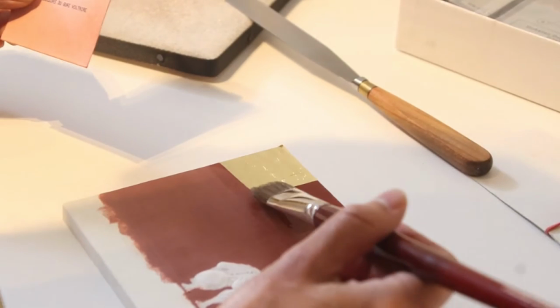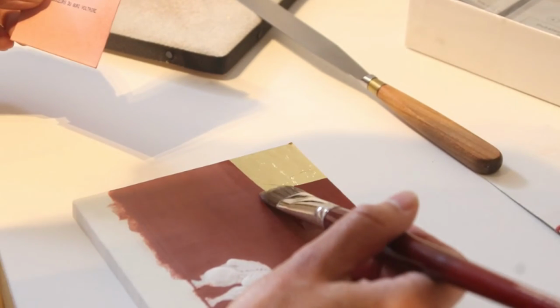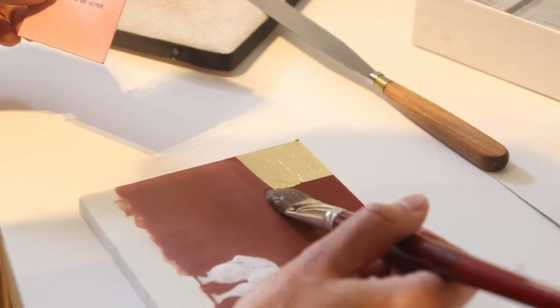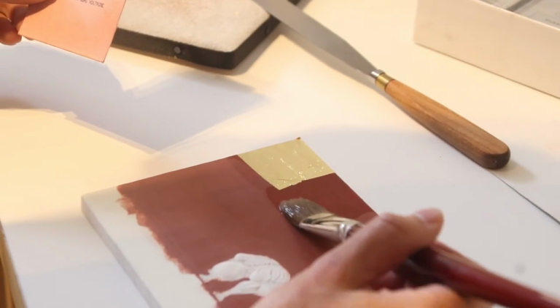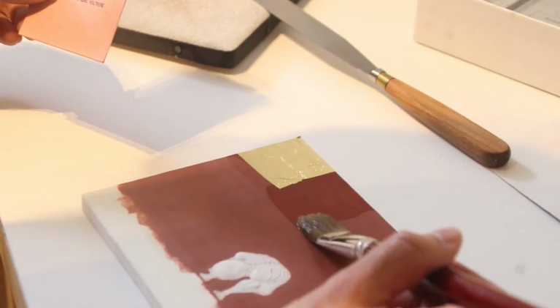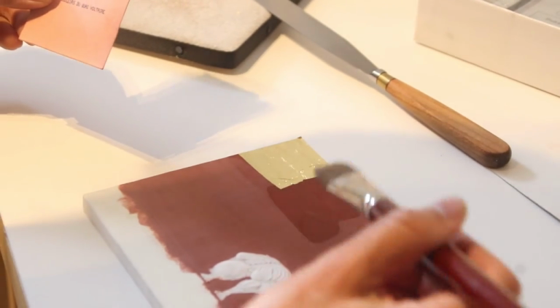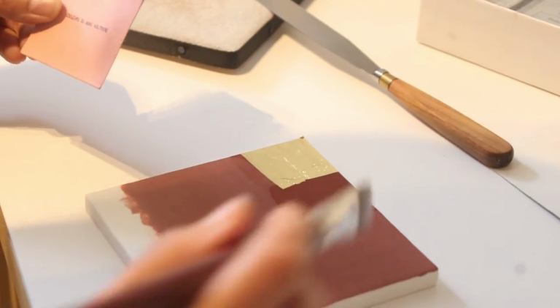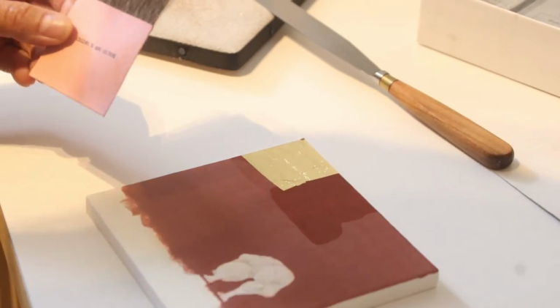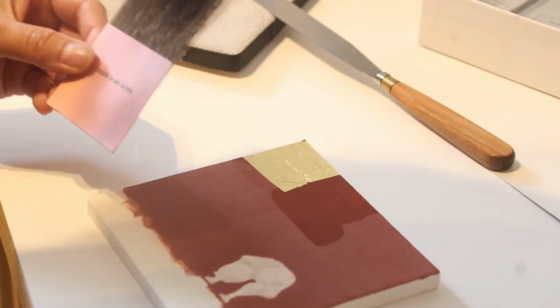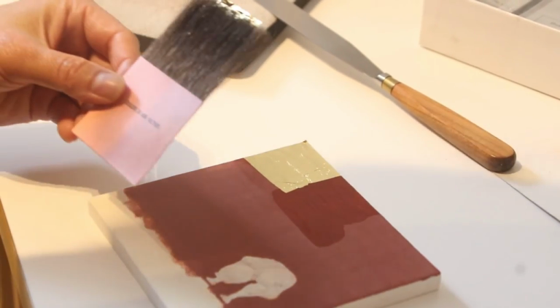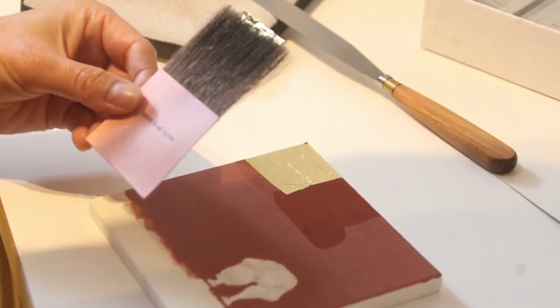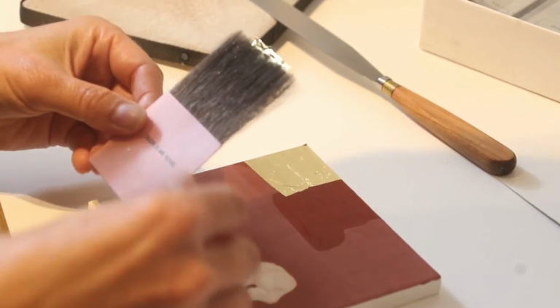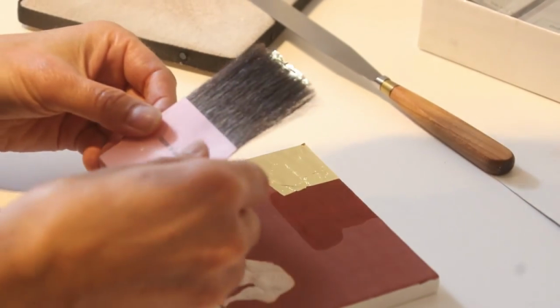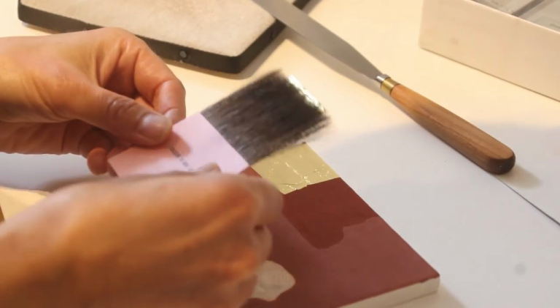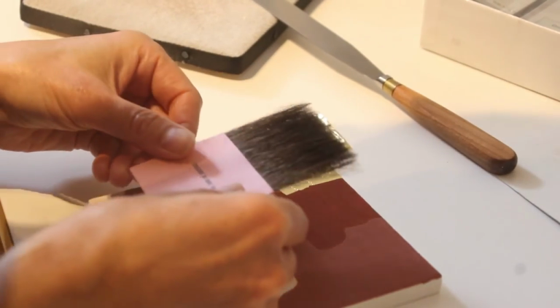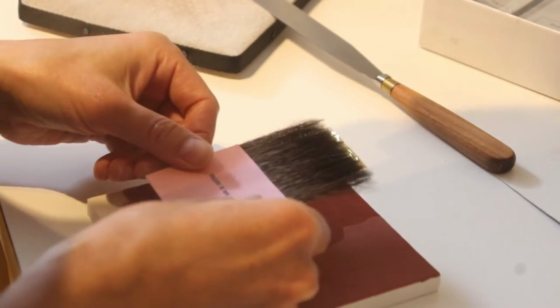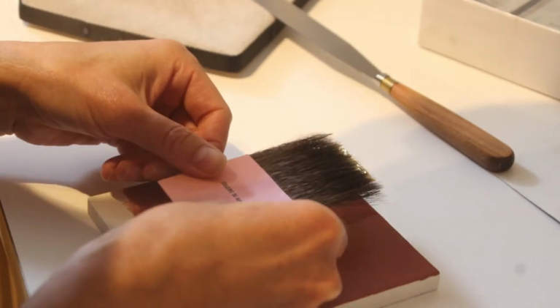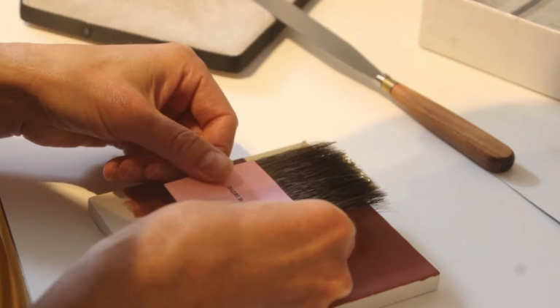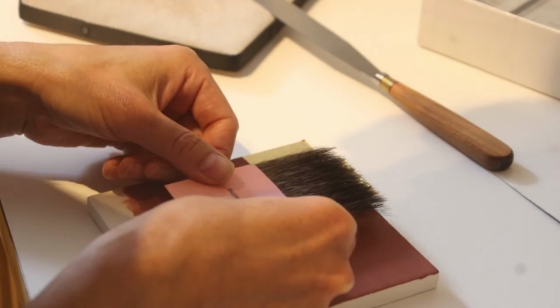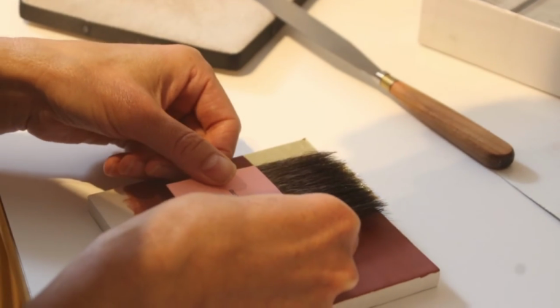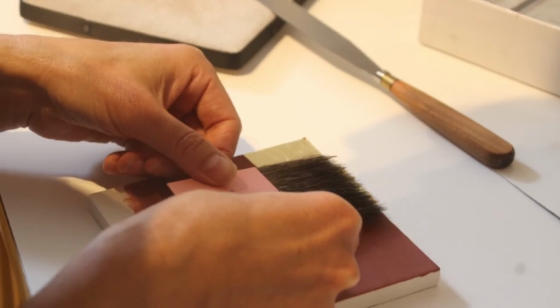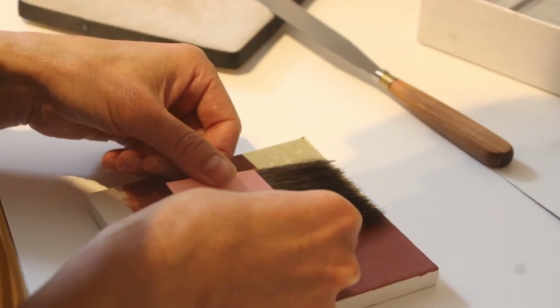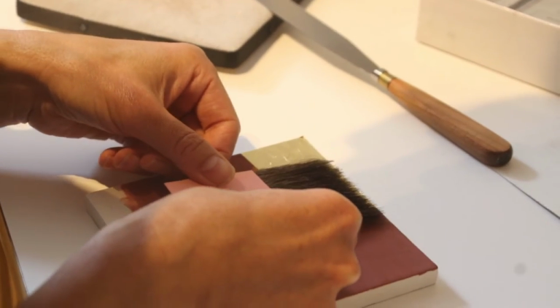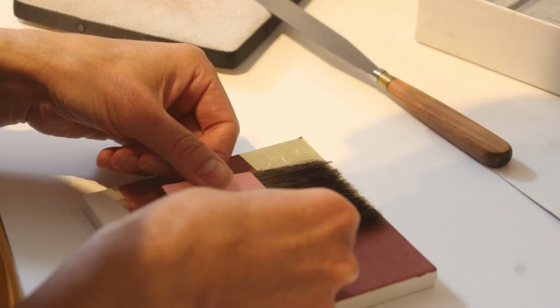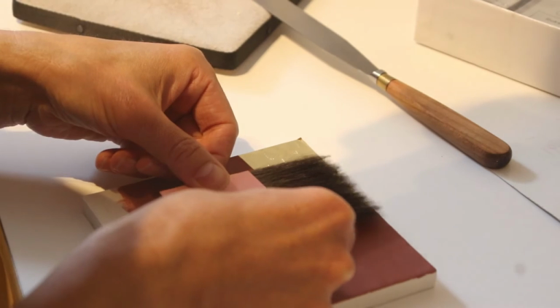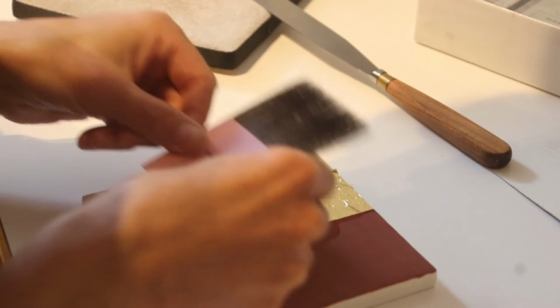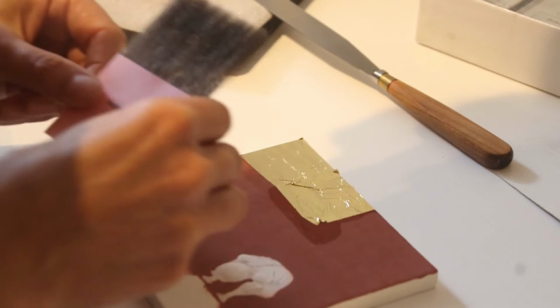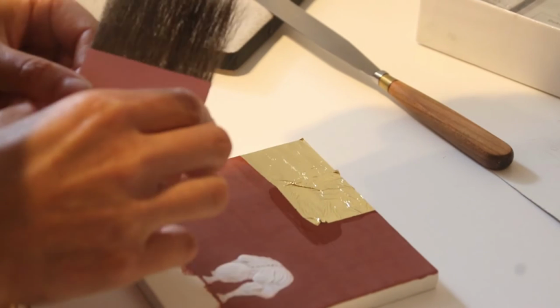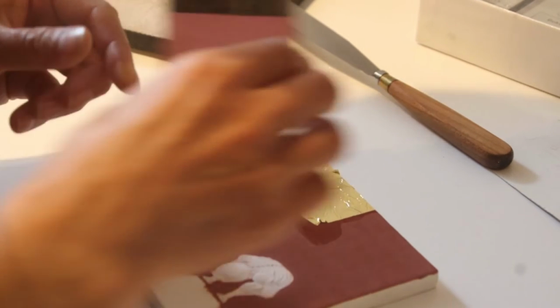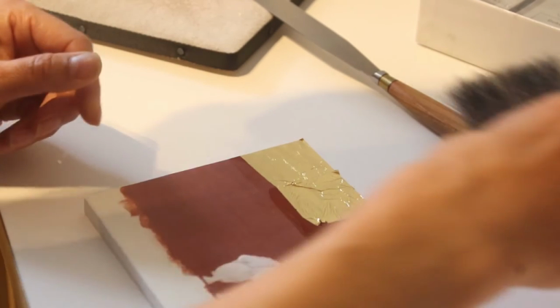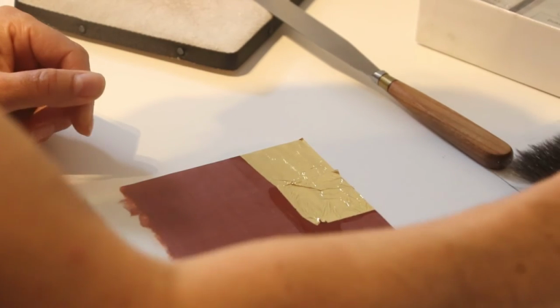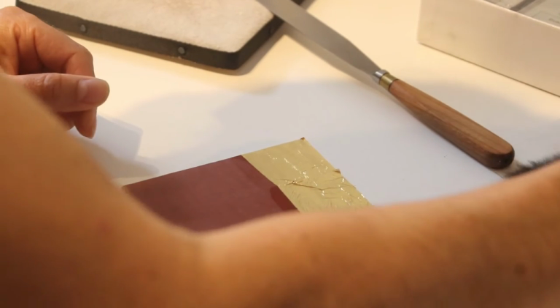Lately I've been interested in modelling shapes, including human figures, in low relief in the chalk plaster, and then painting or gilding them.